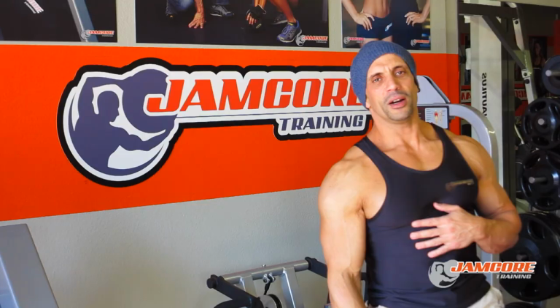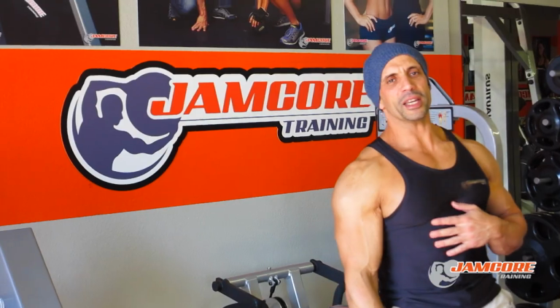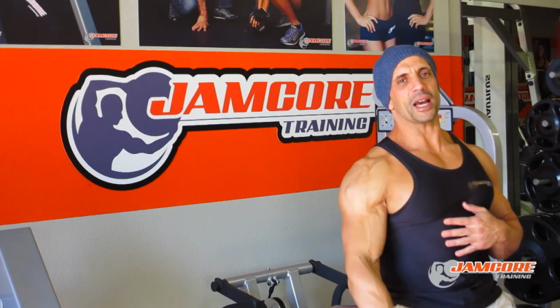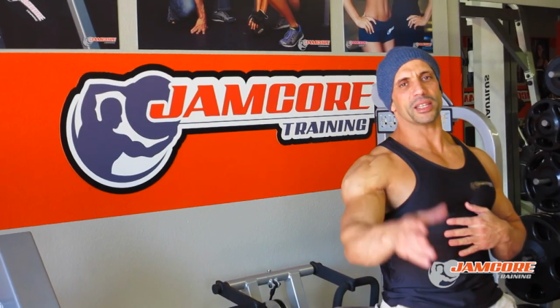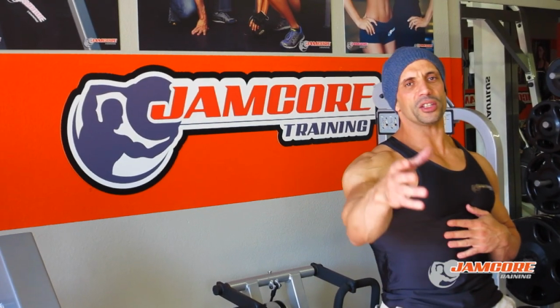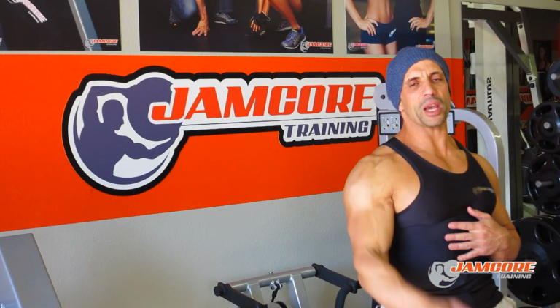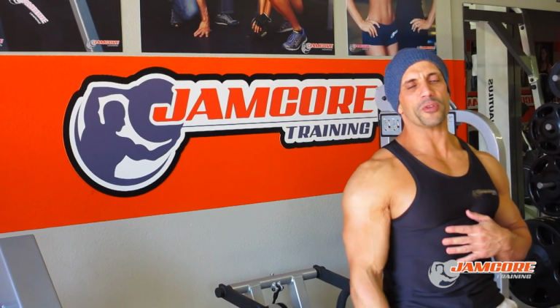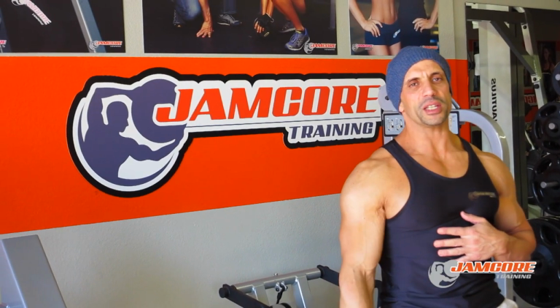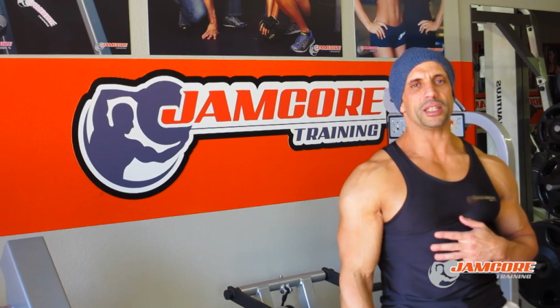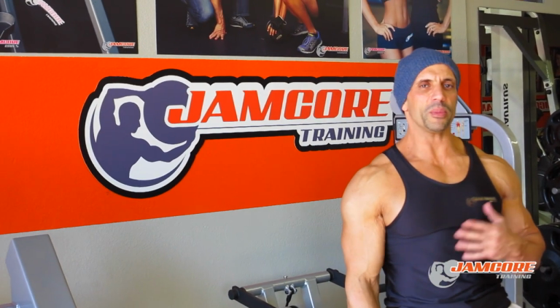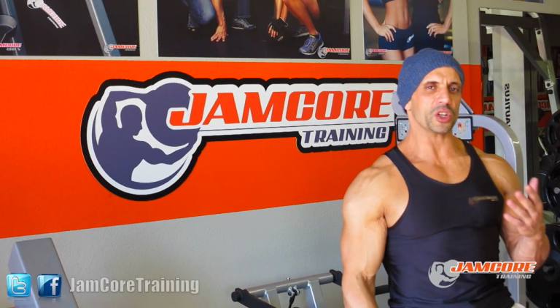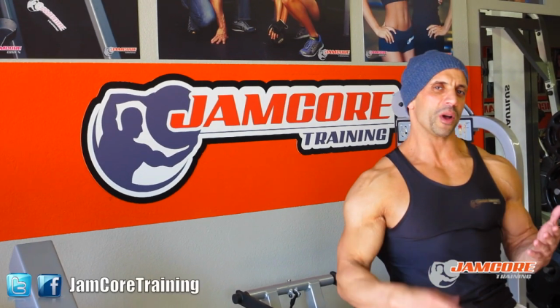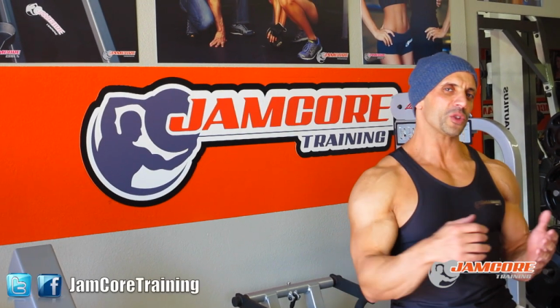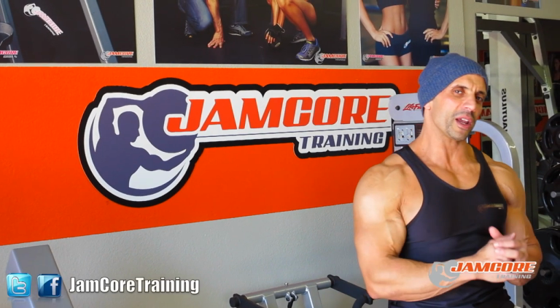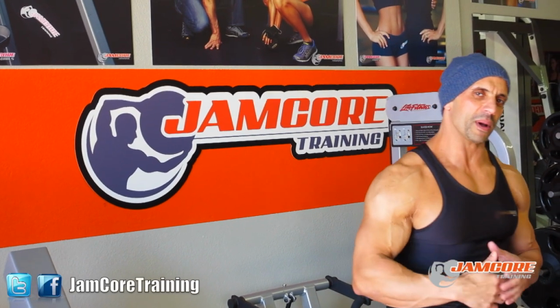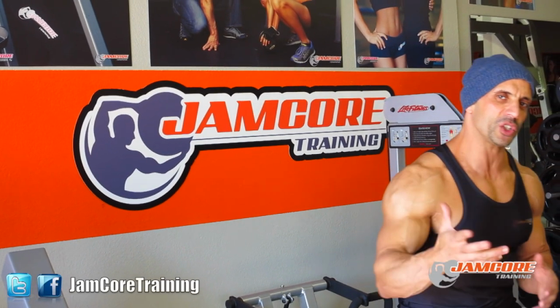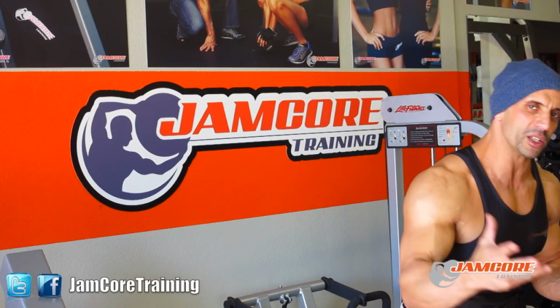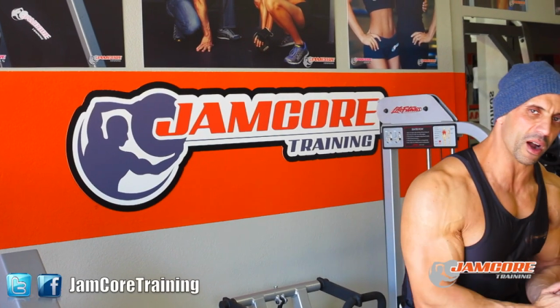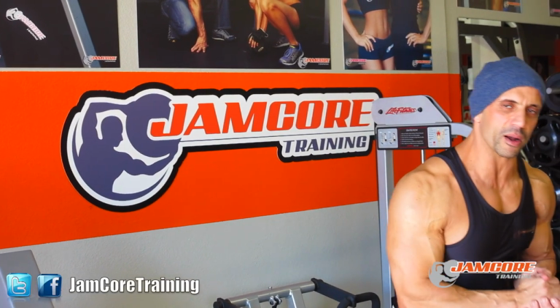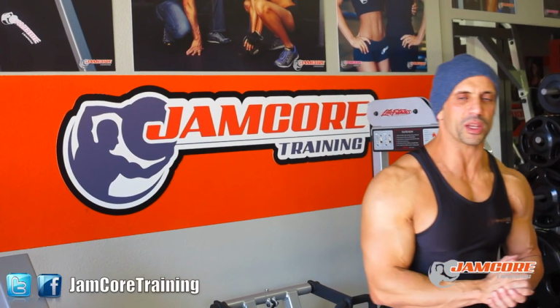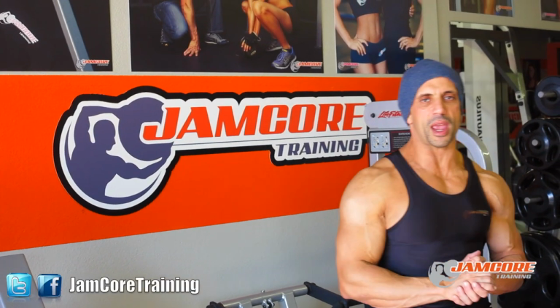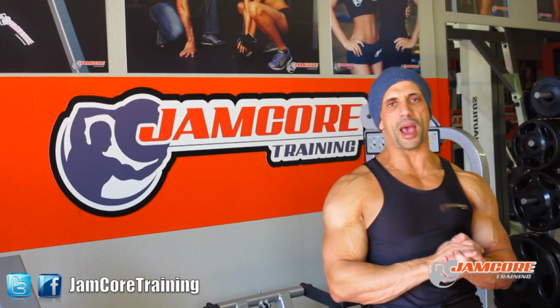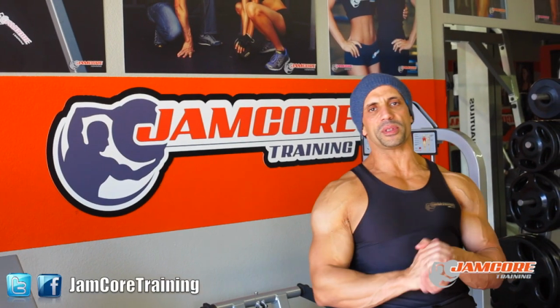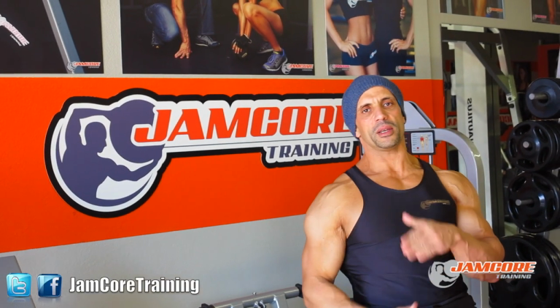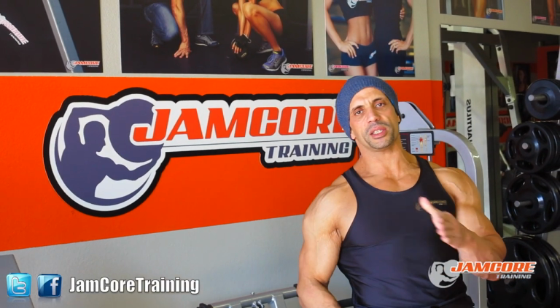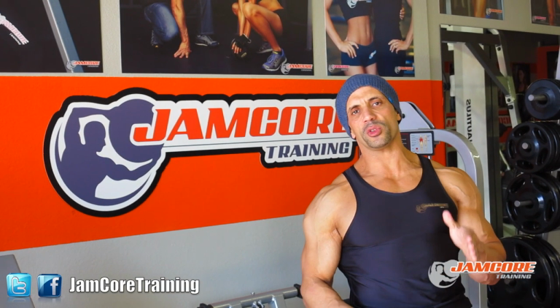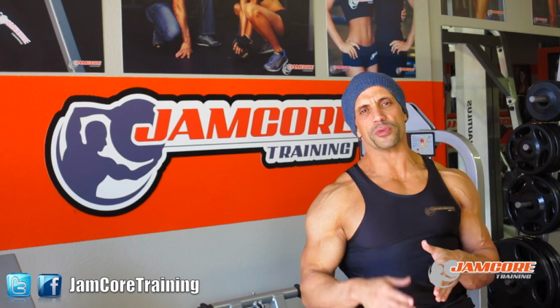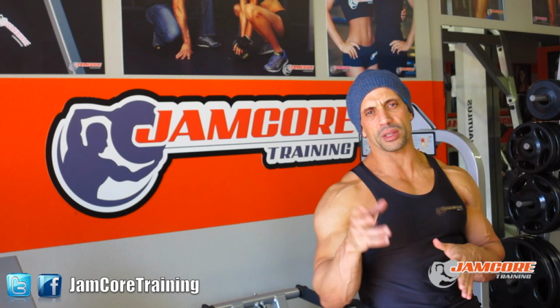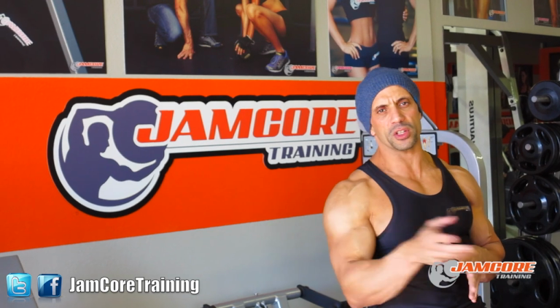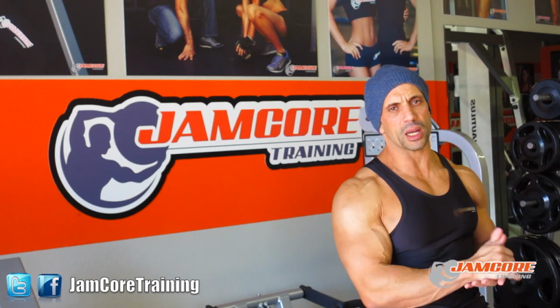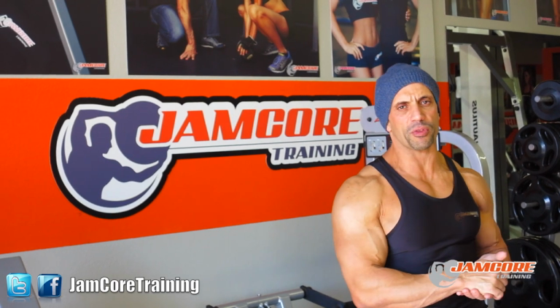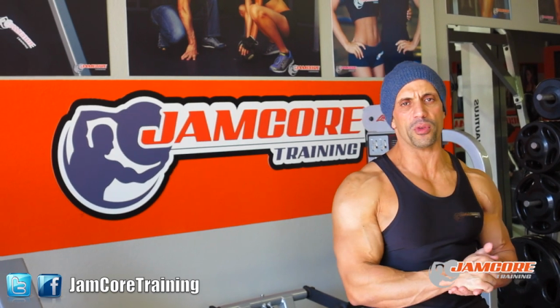Okay guys, here at the J.I.P.O. facility, I'm going to show you how to train my chest, arms and abs. Stay tuned for some videos coming through.